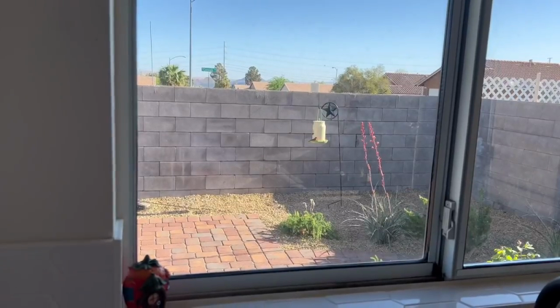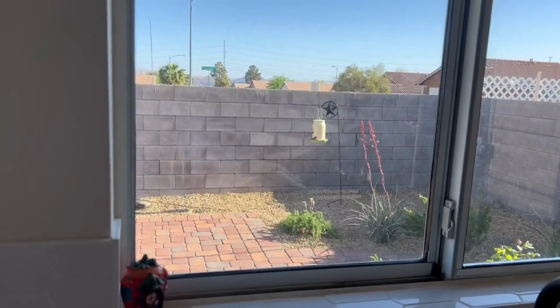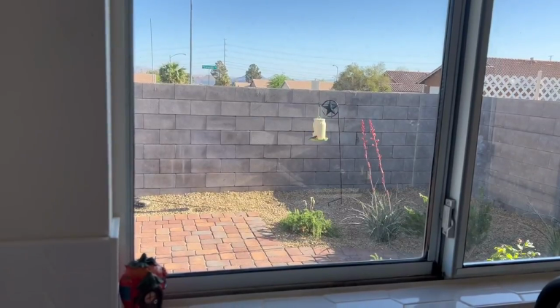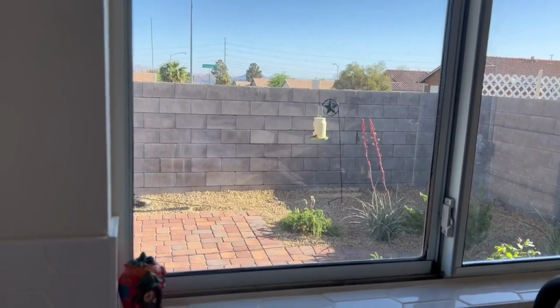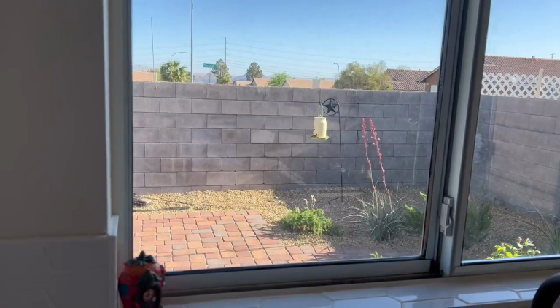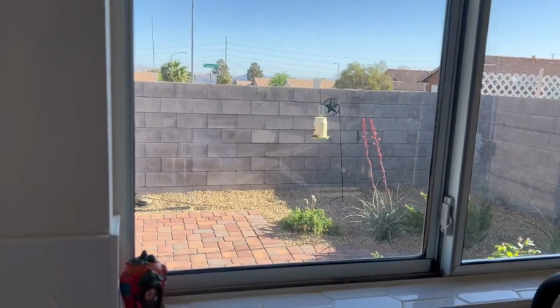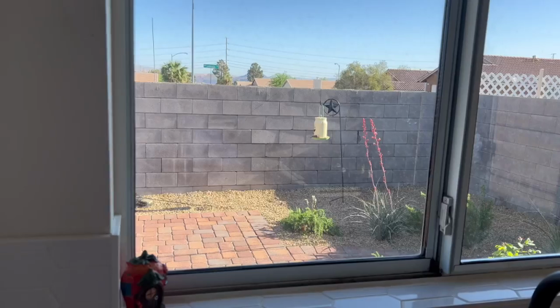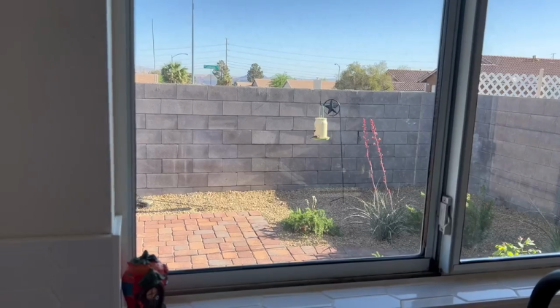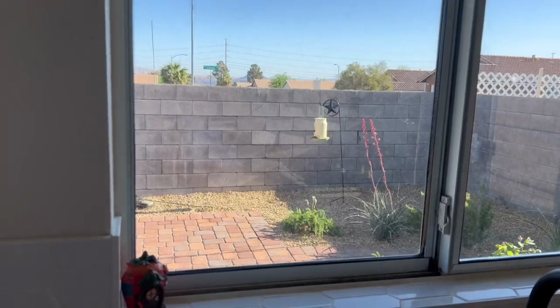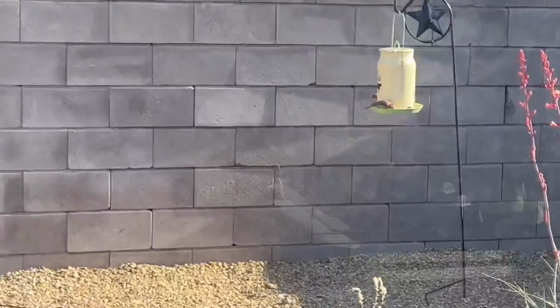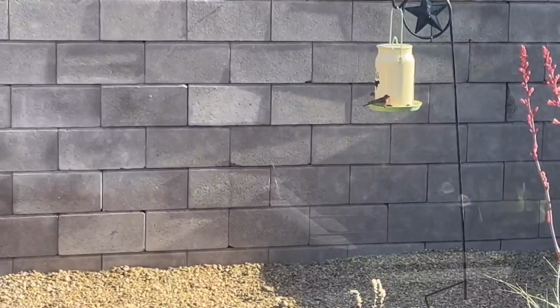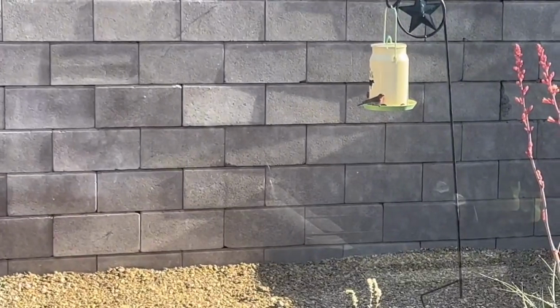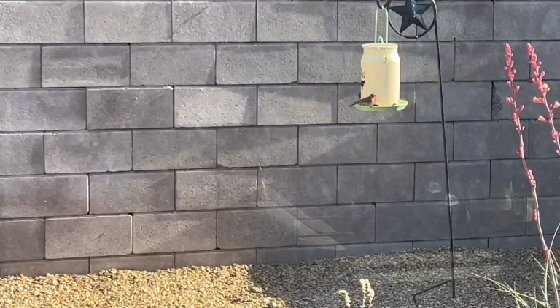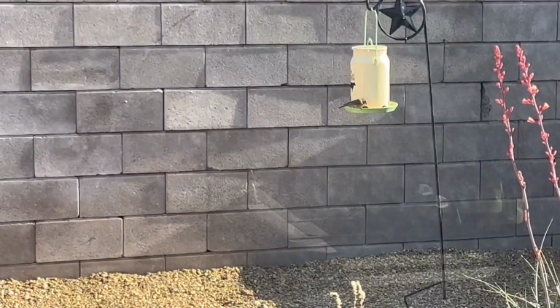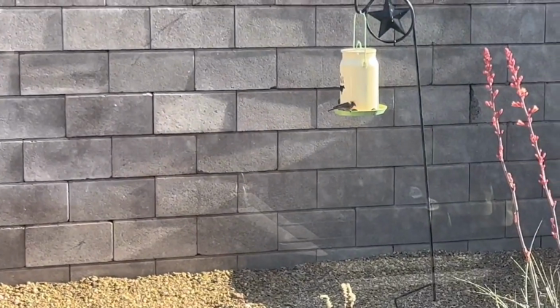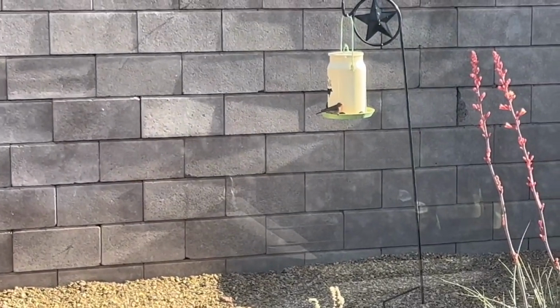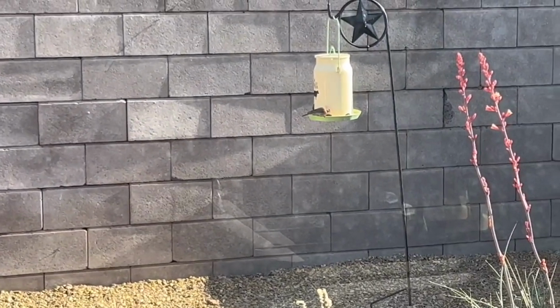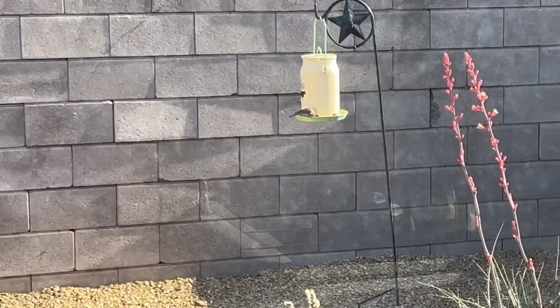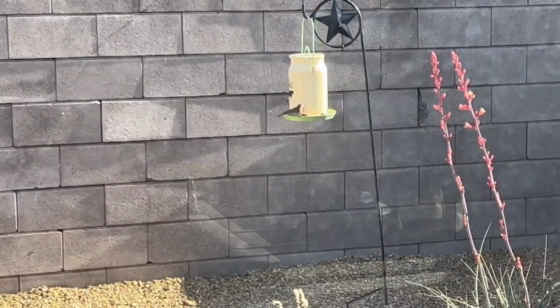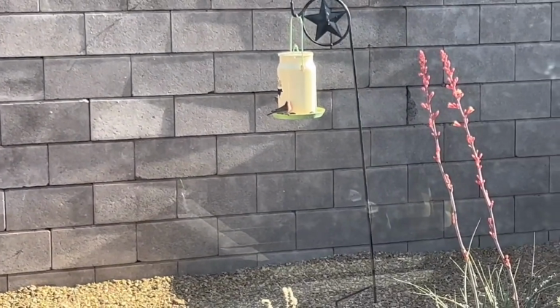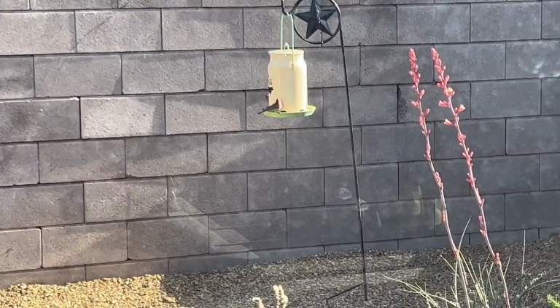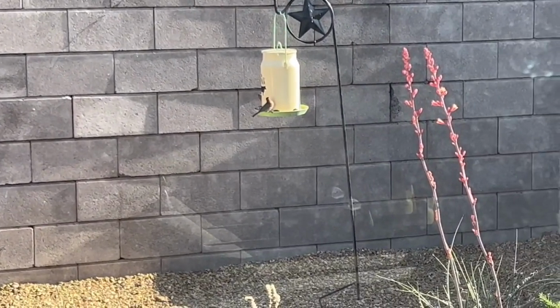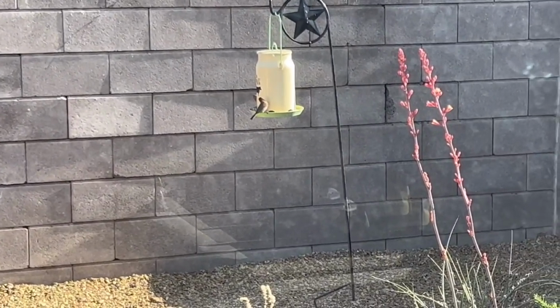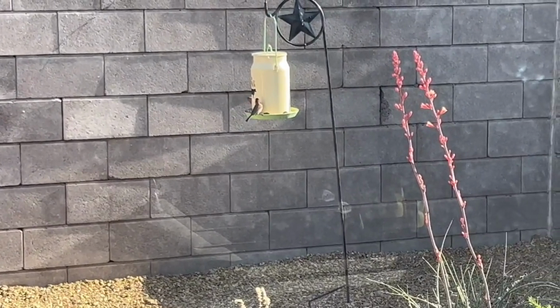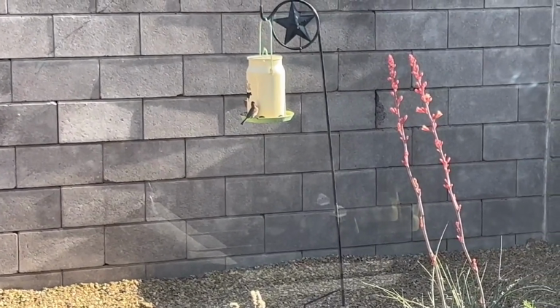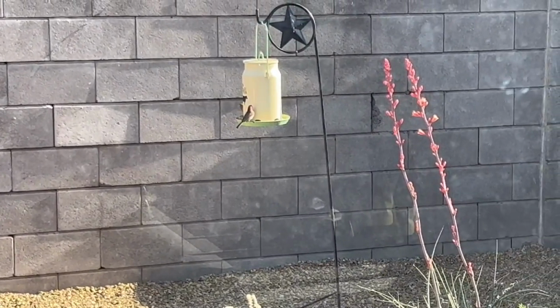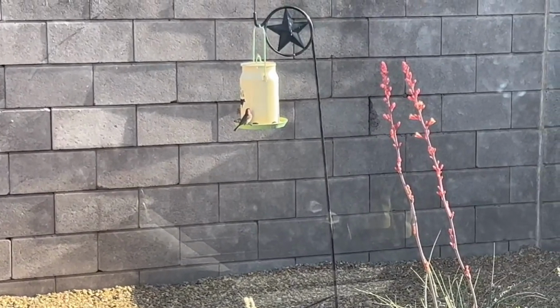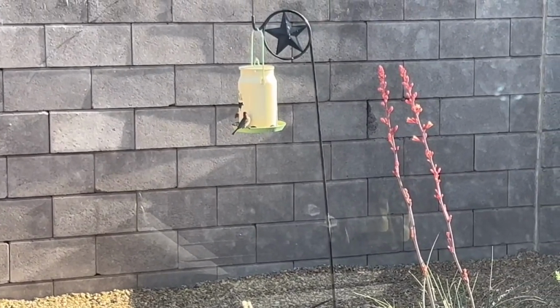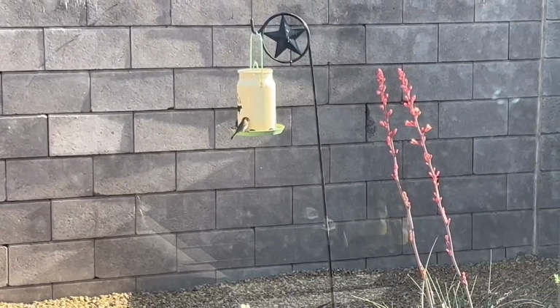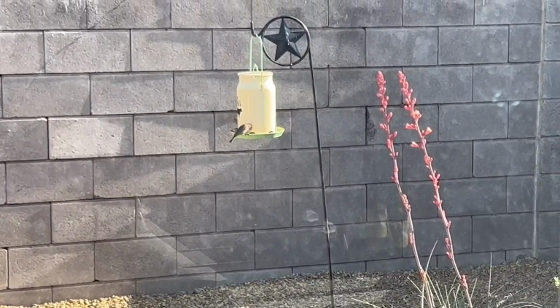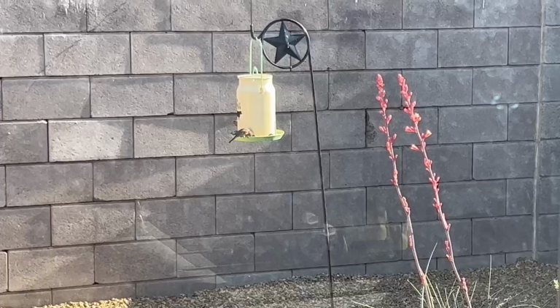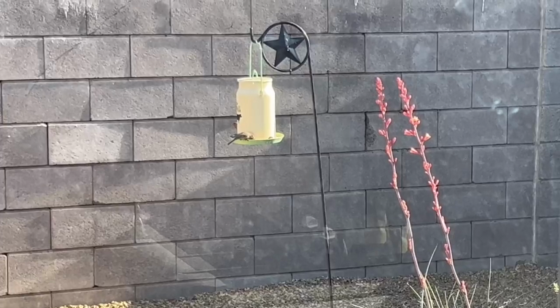Look how cute this is. There are two little house finches on our feeder right now.